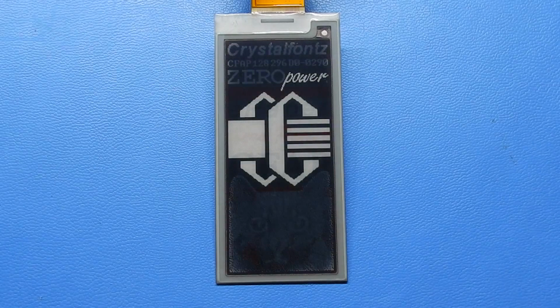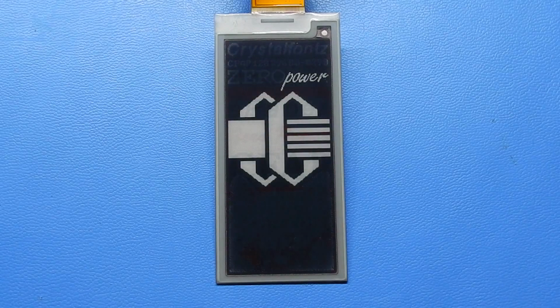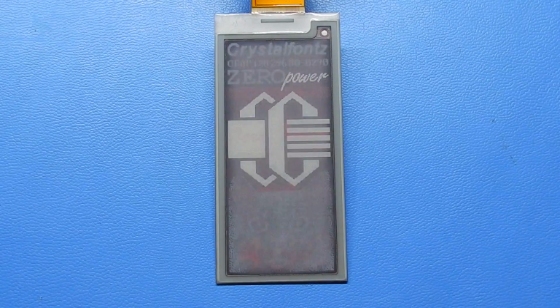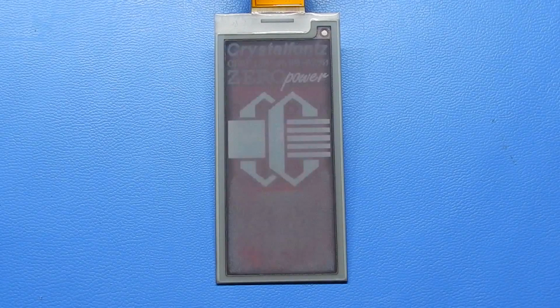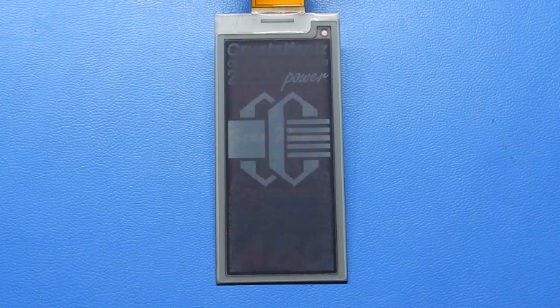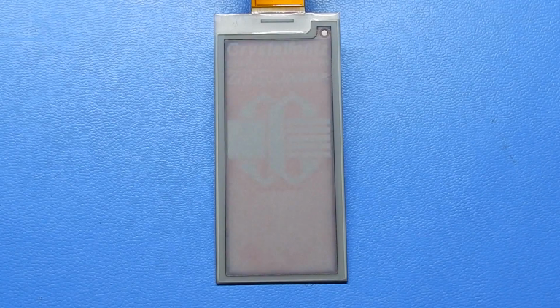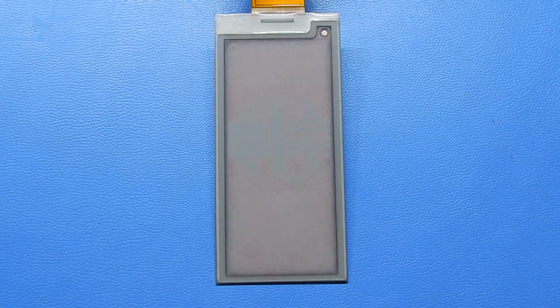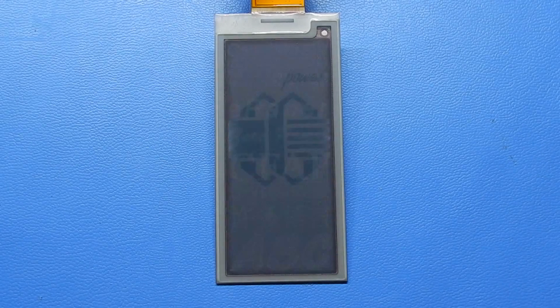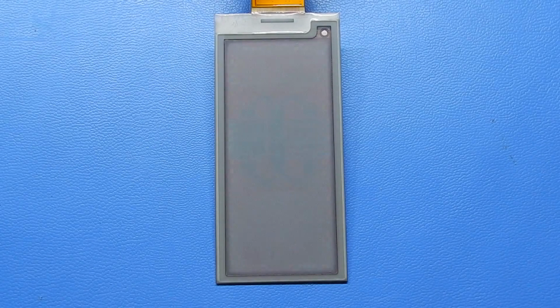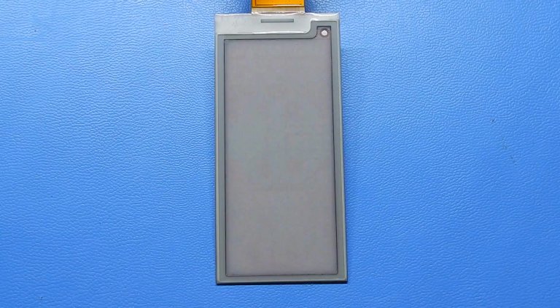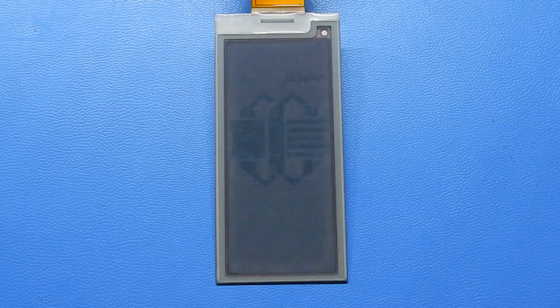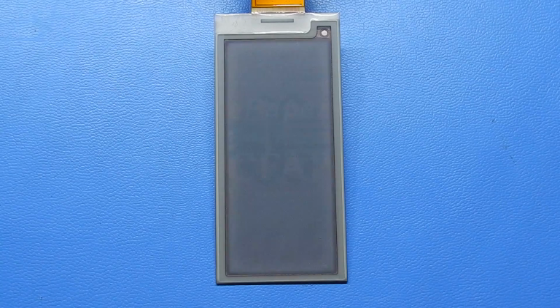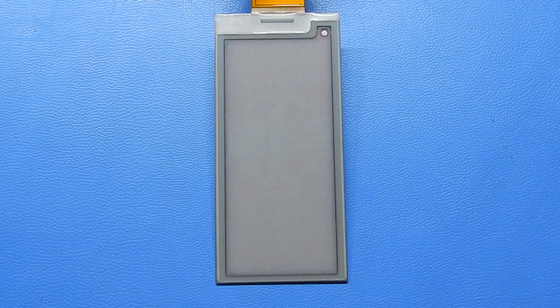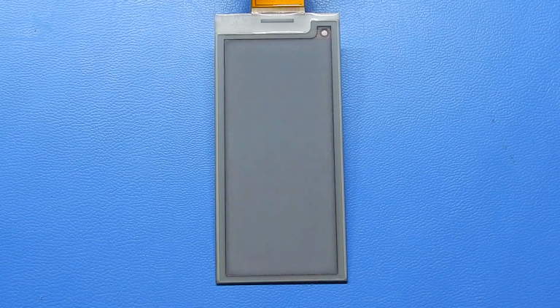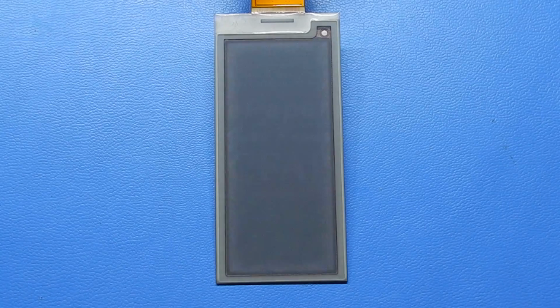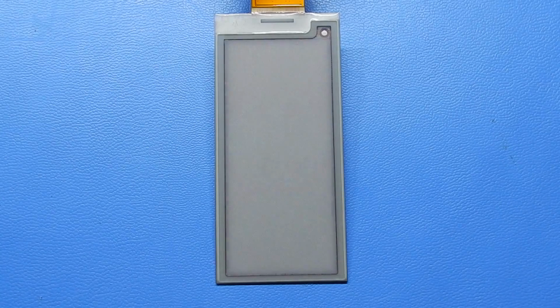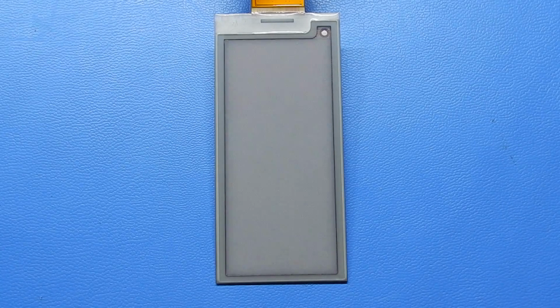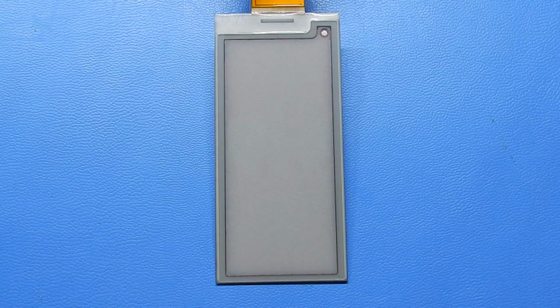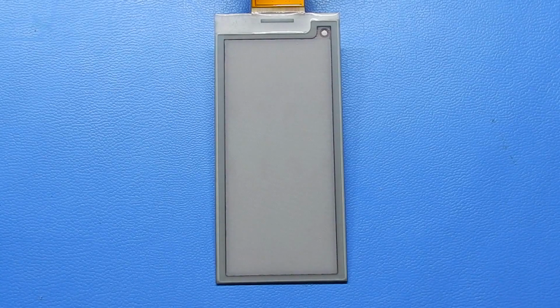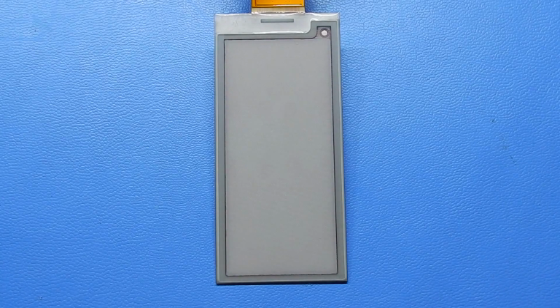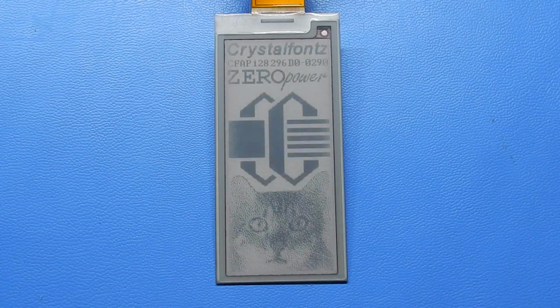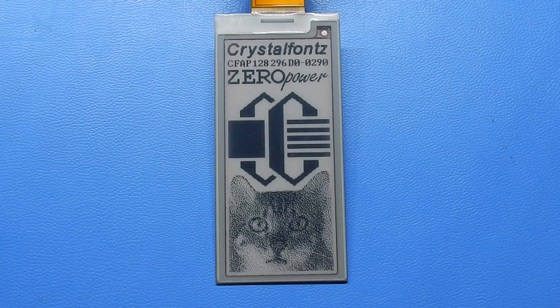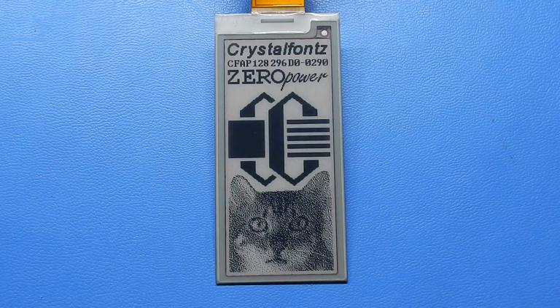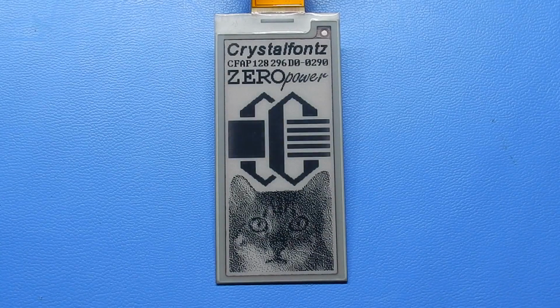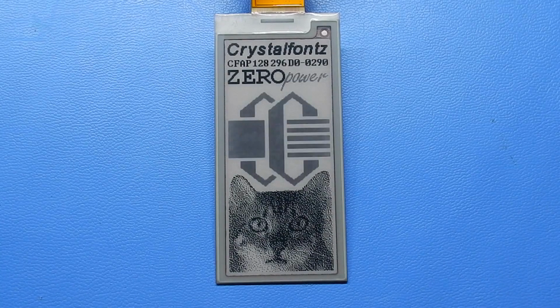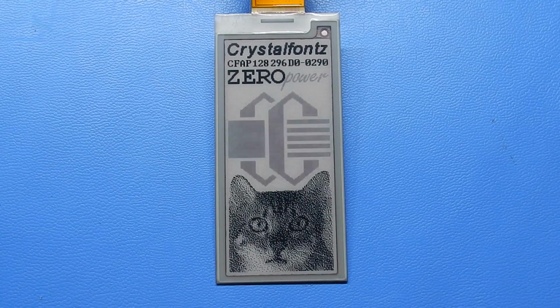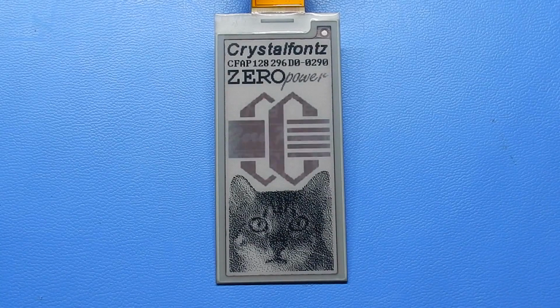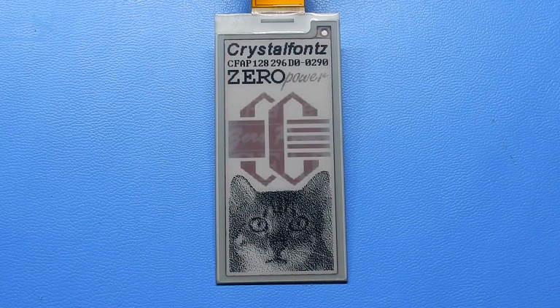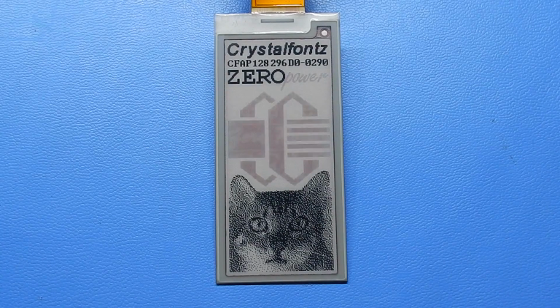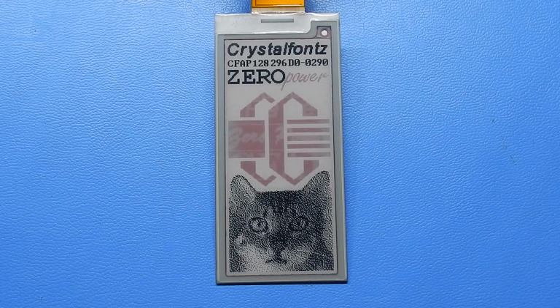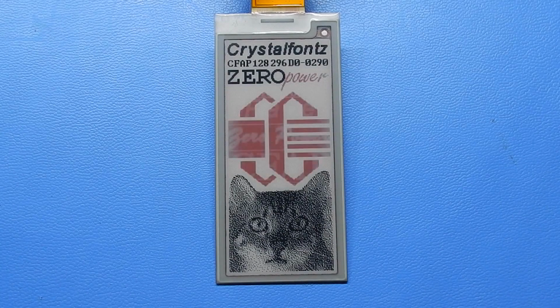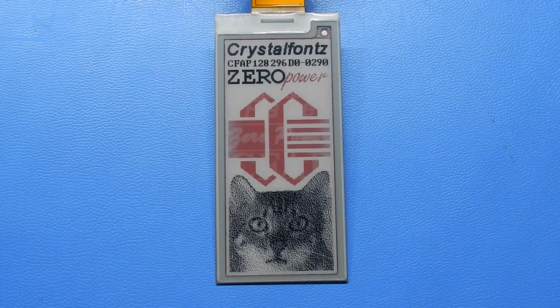The refresh on these multicolor ePaper panels happens in three phases. First, it erases the existing image. Then it paints the black pixels. Then it paints the red pixels.